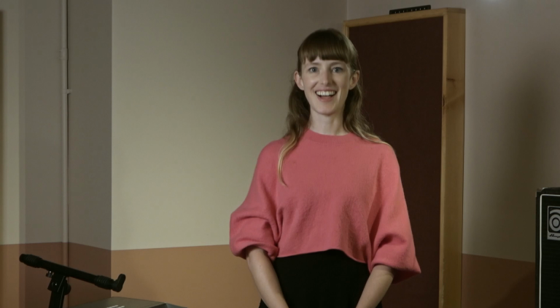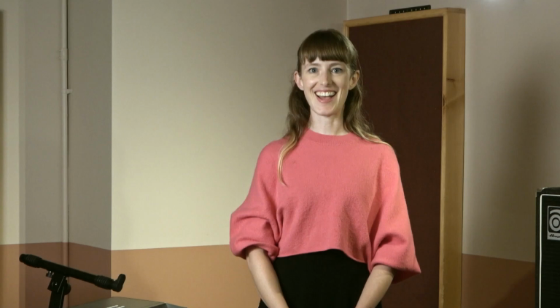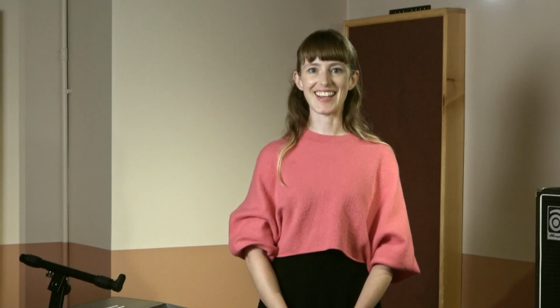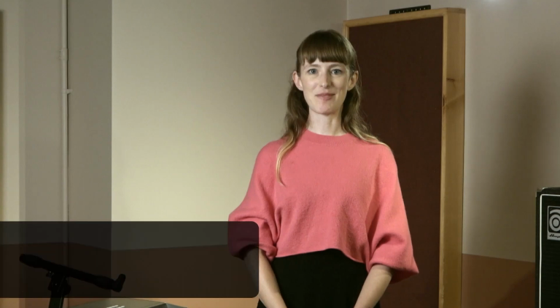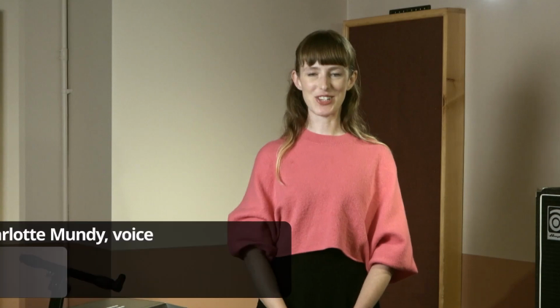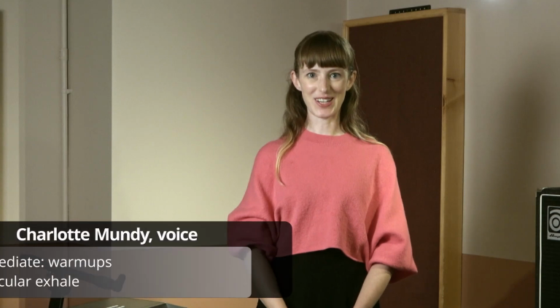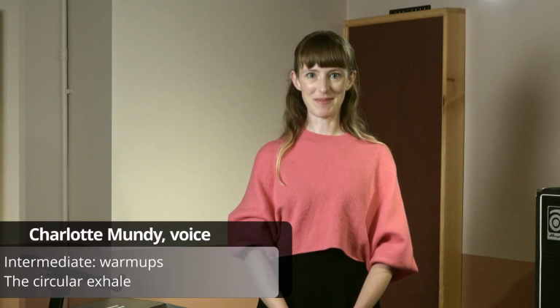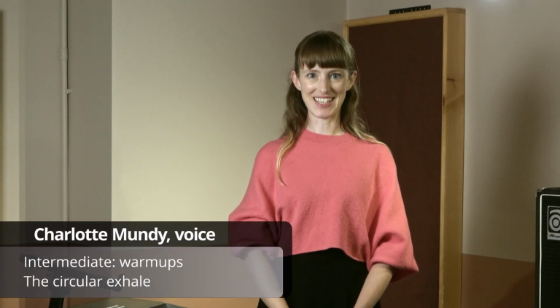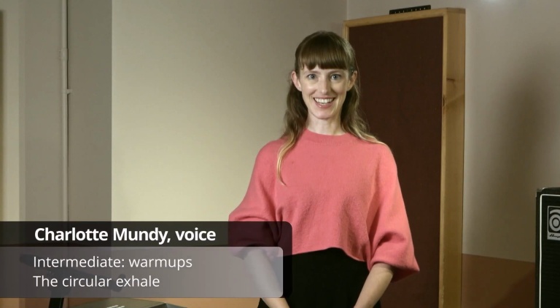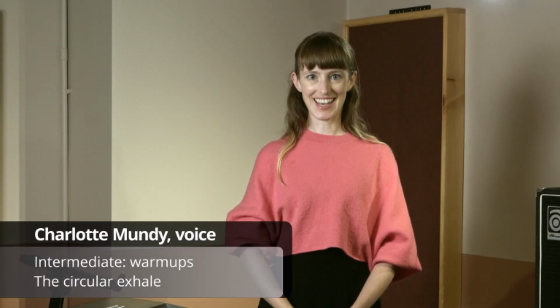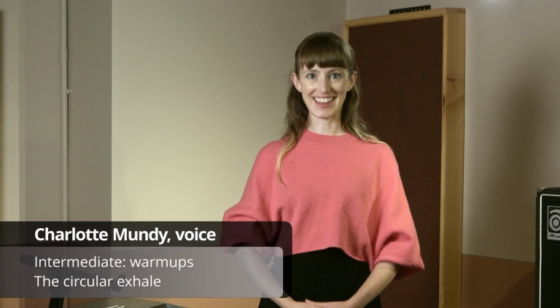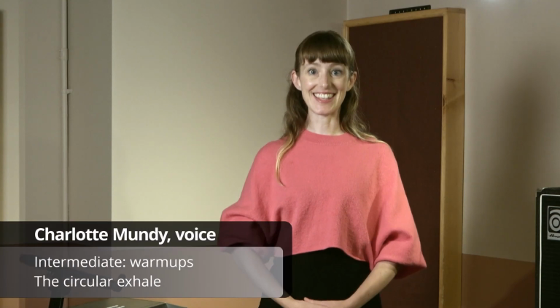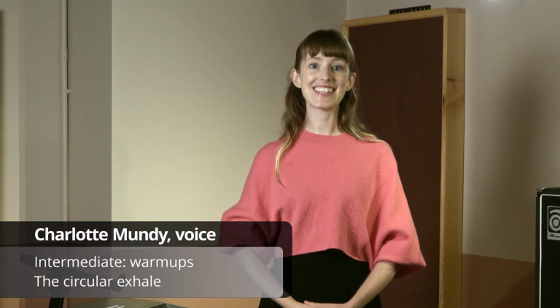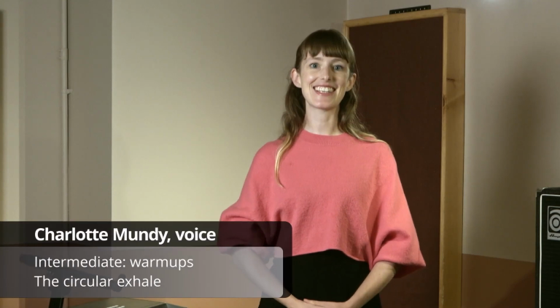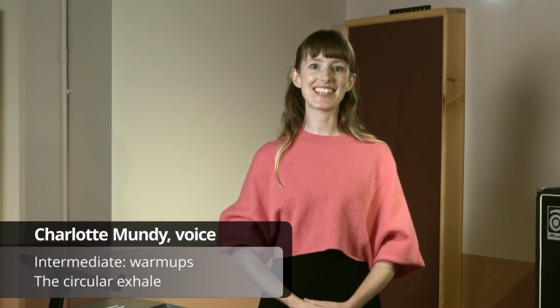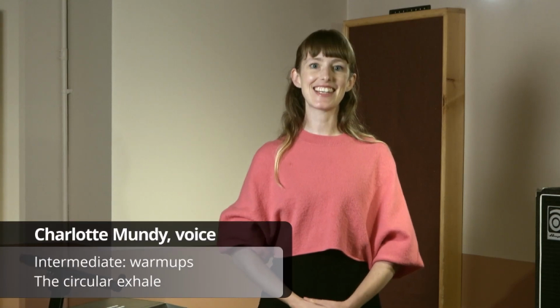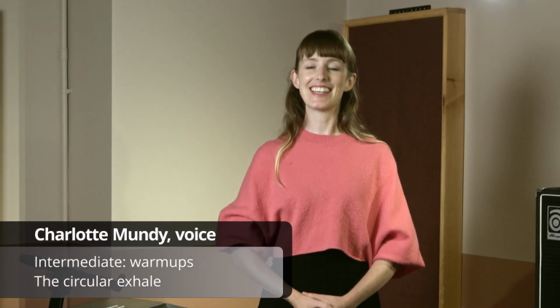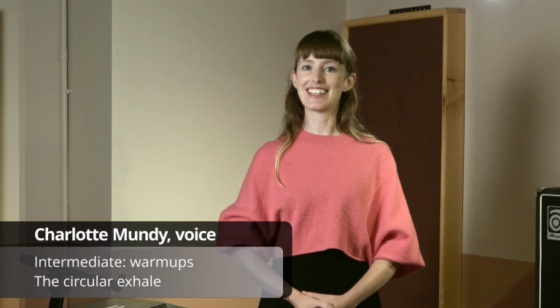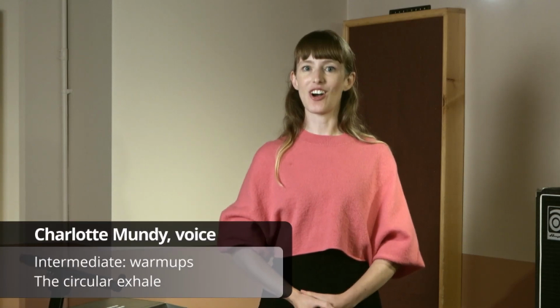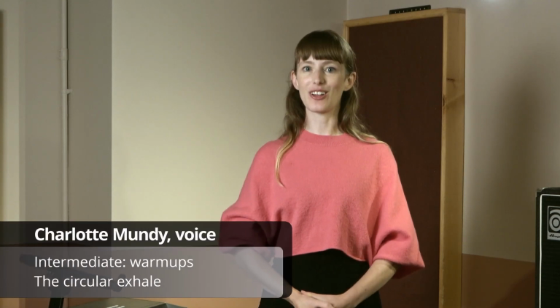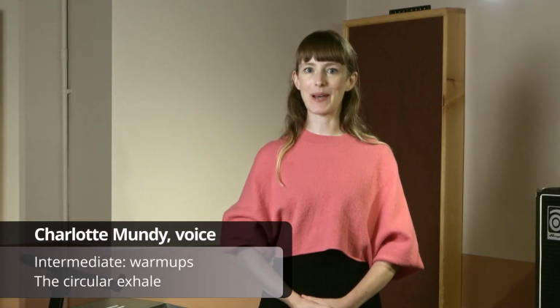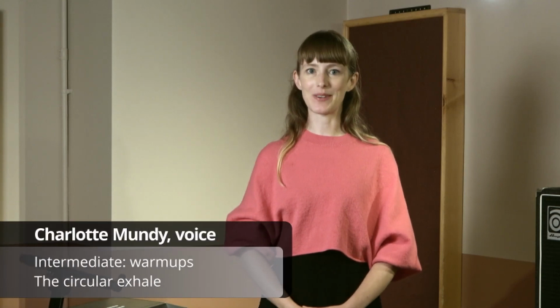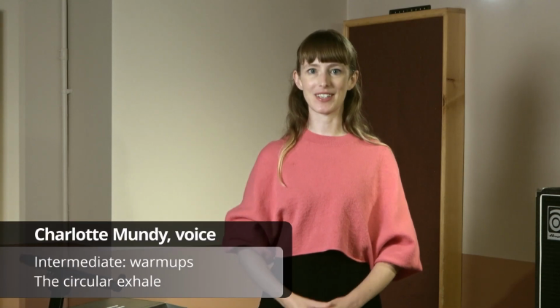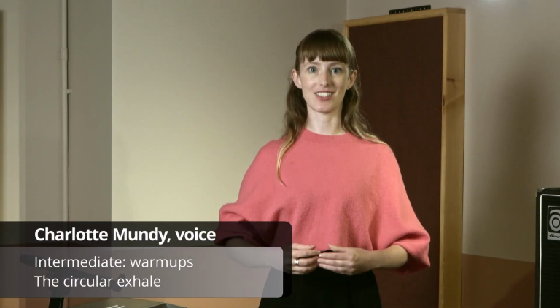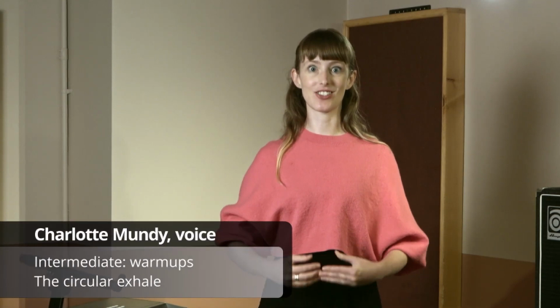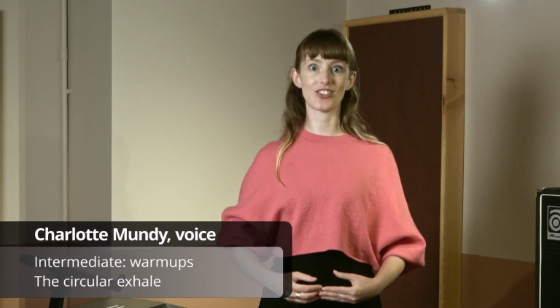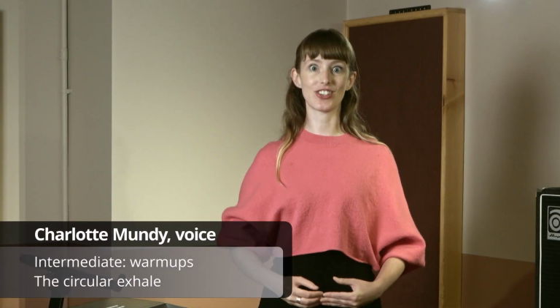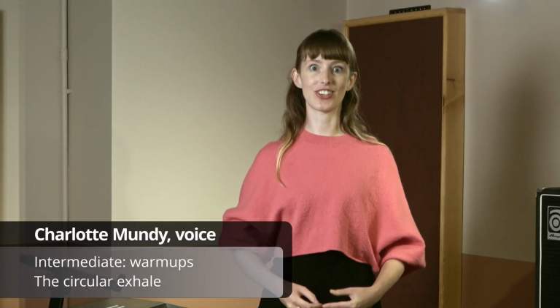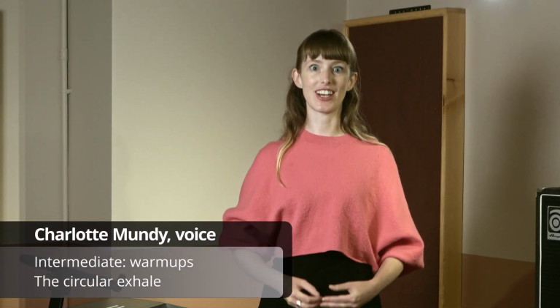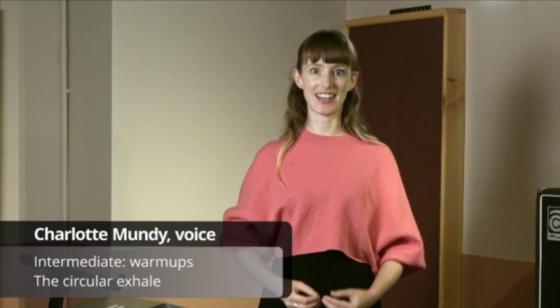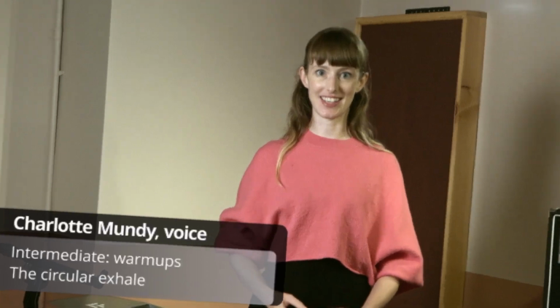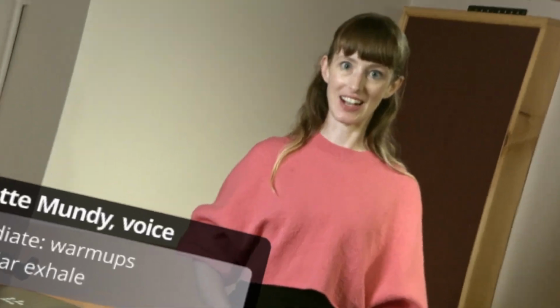Hi, I'm Charlotte Mundy, and this lesson is all about the circular exhale.